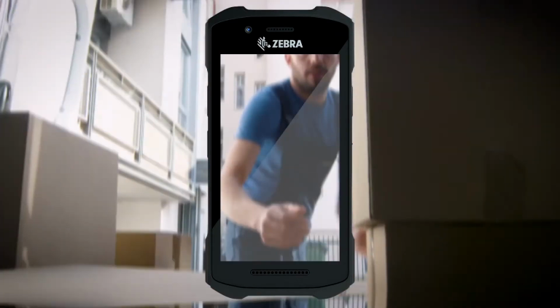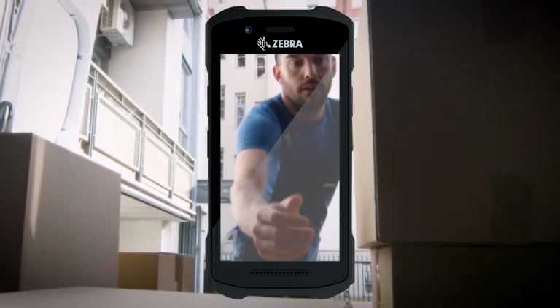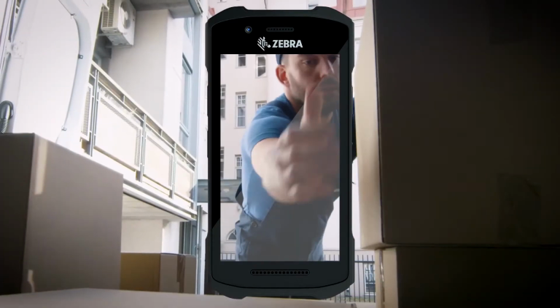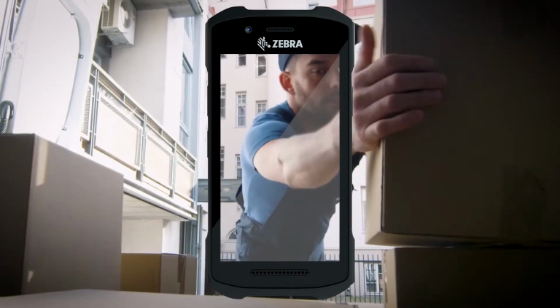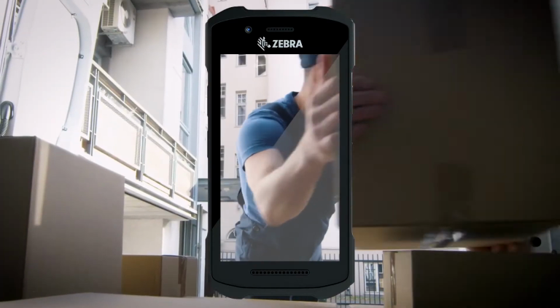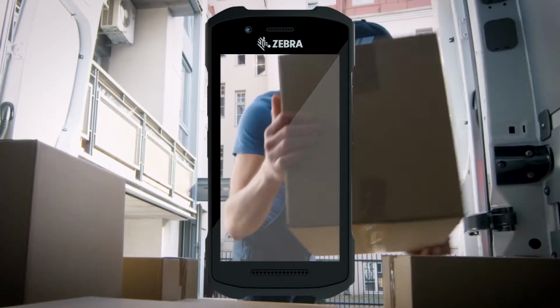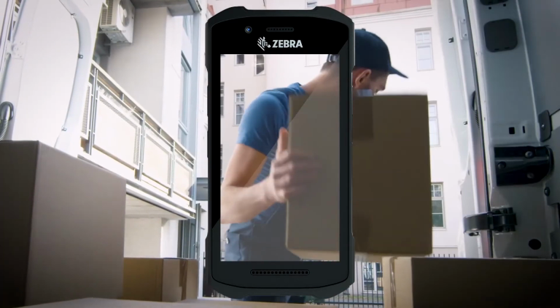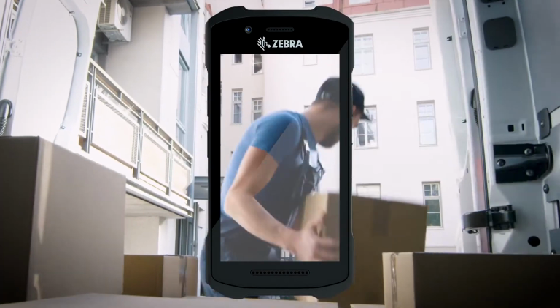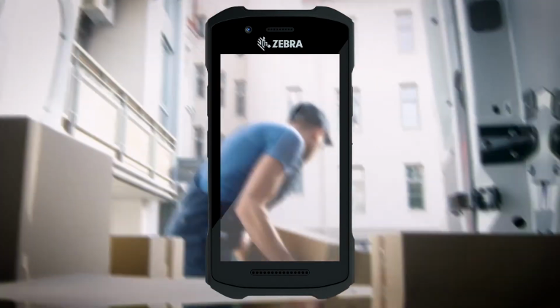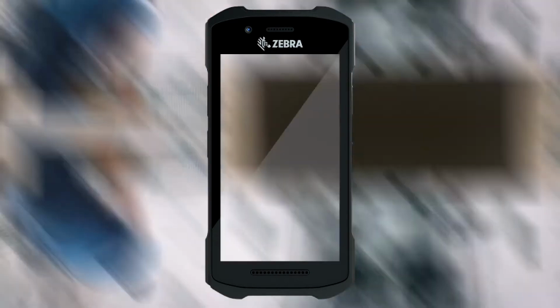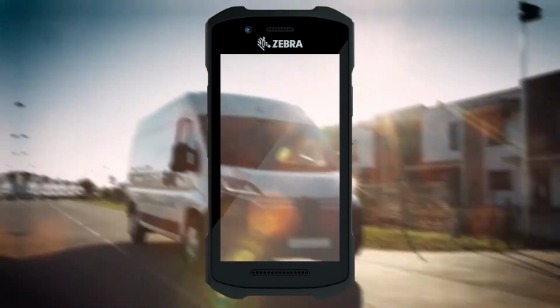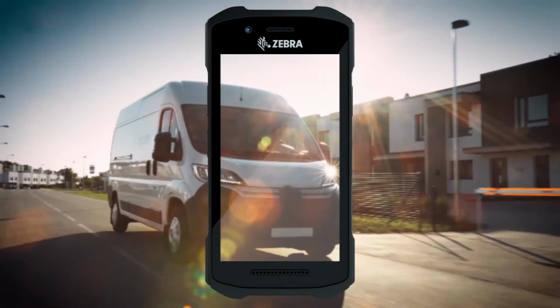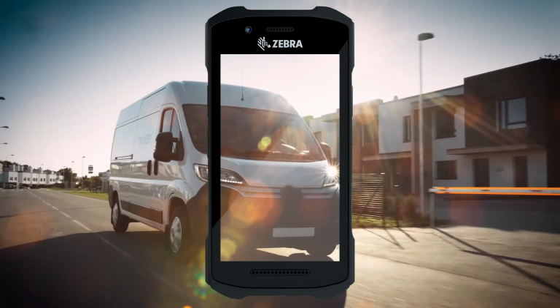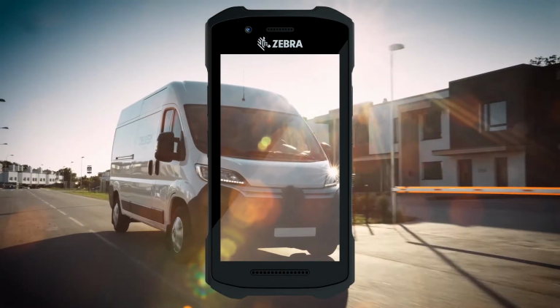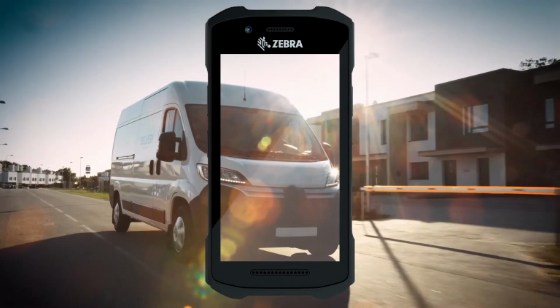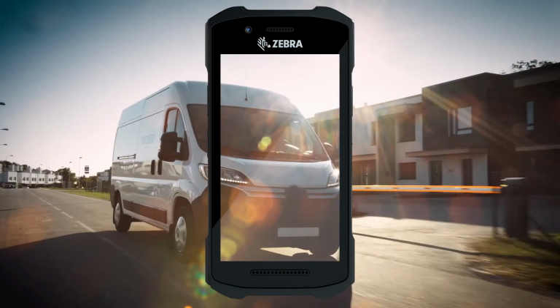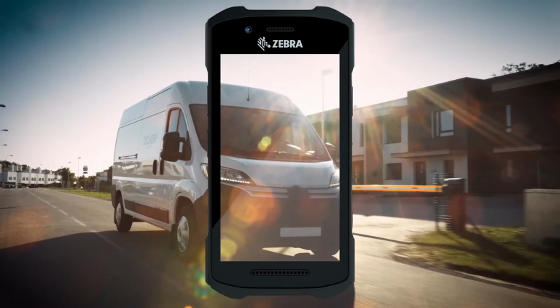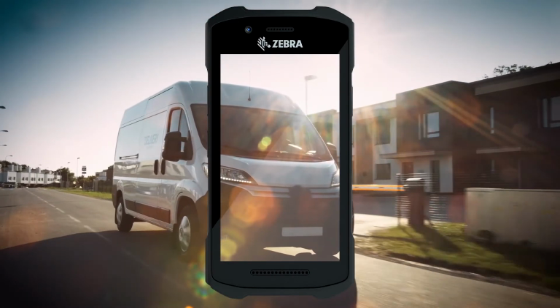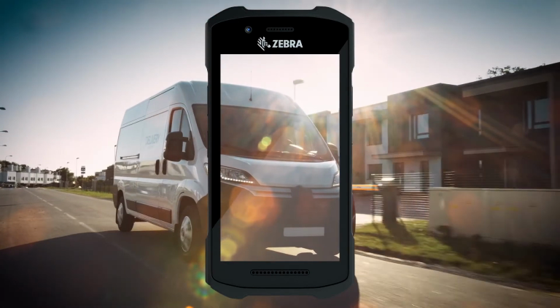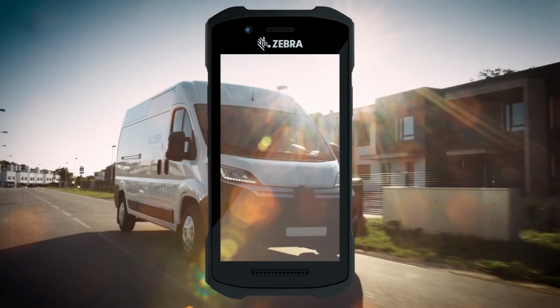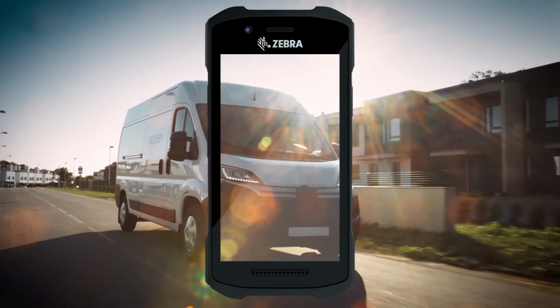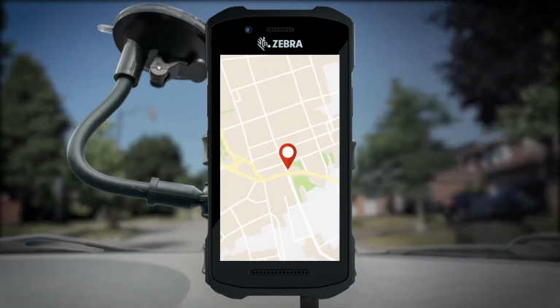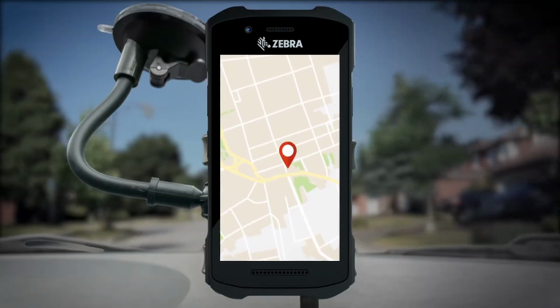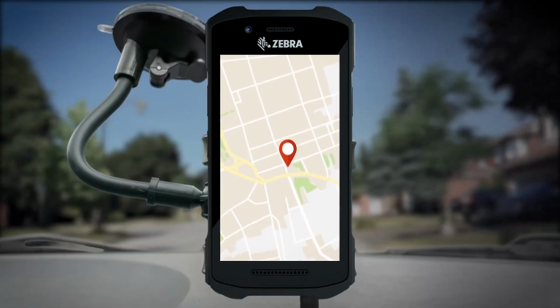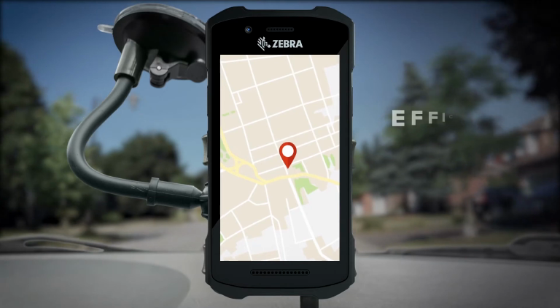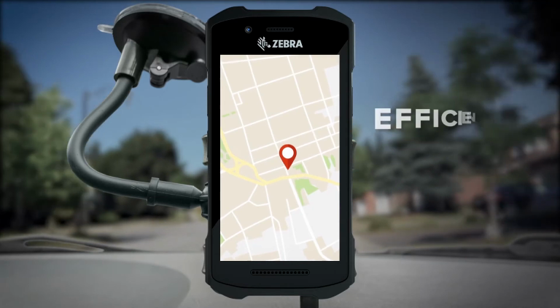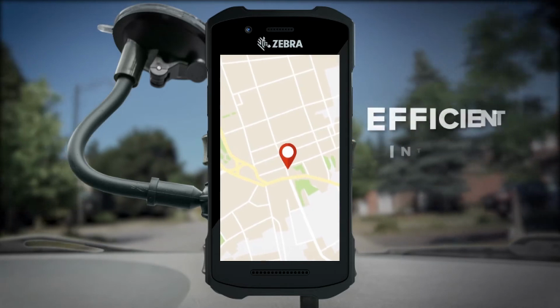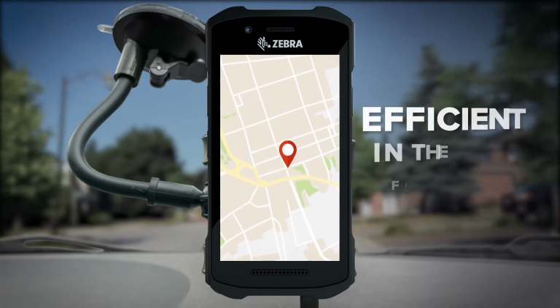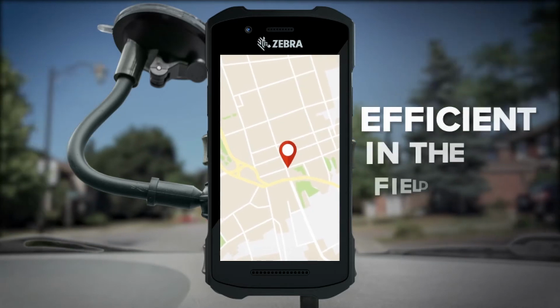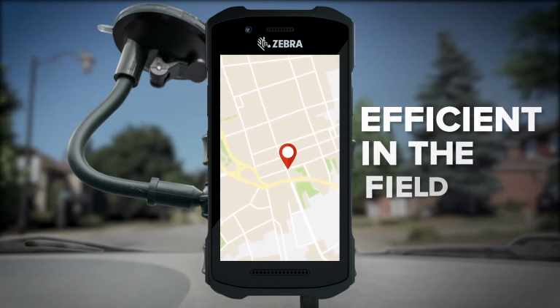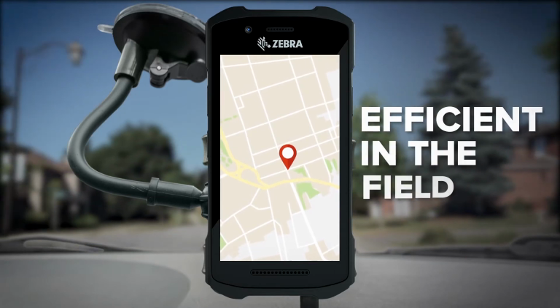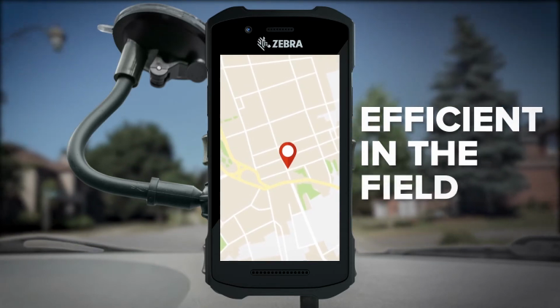And the TC26, enabled with smartphone capabilities, will keep your front line just as efficient in the field.